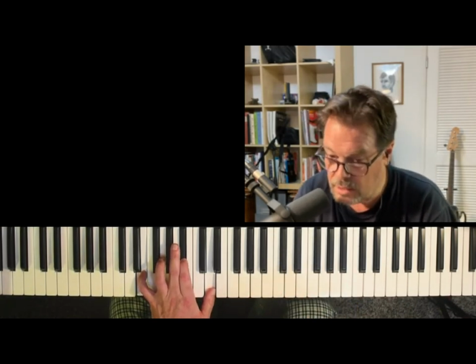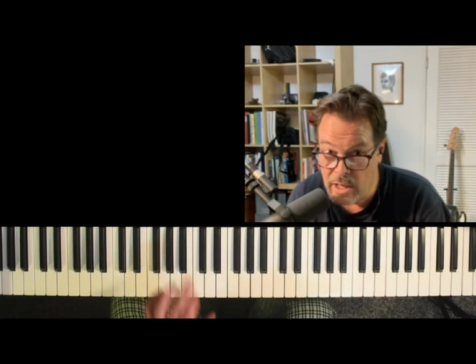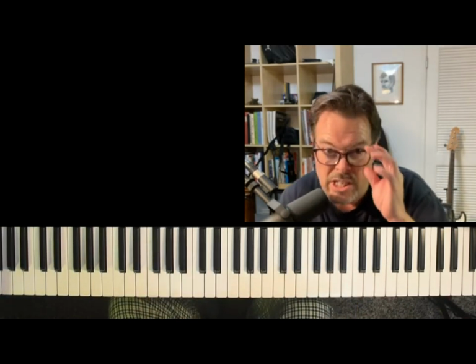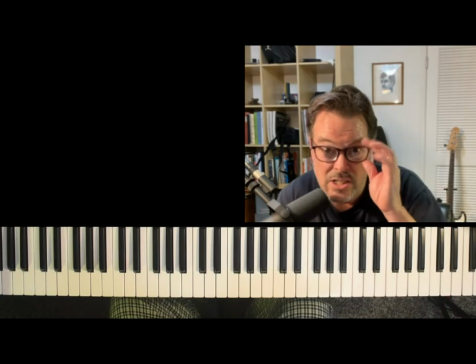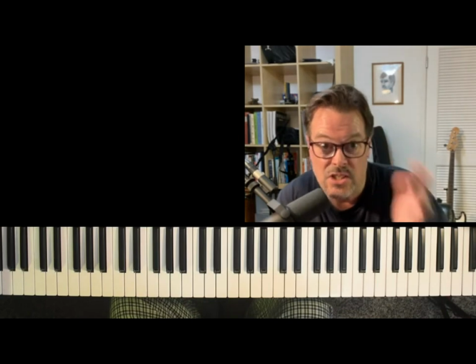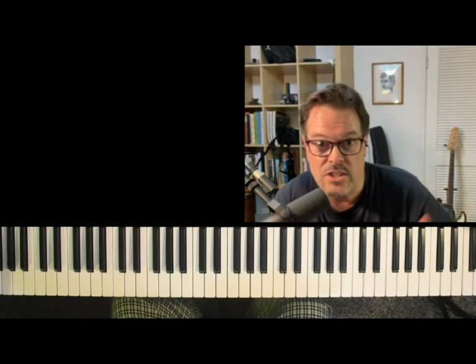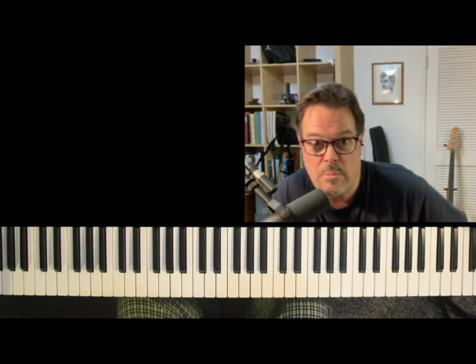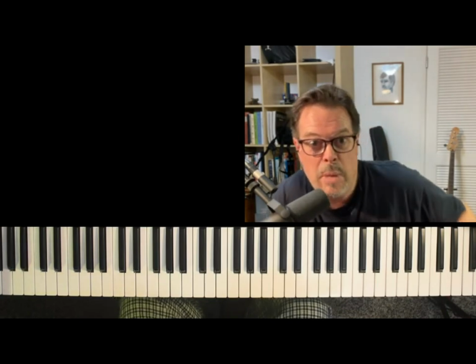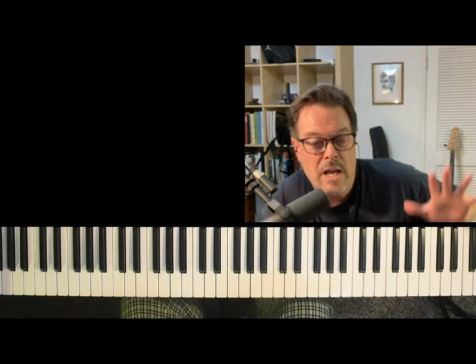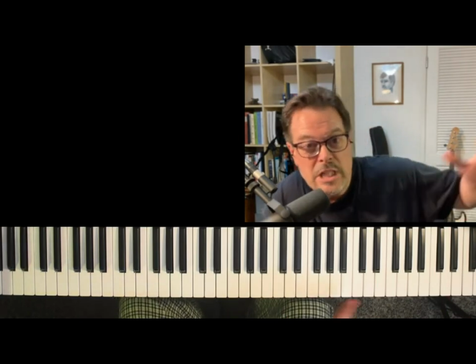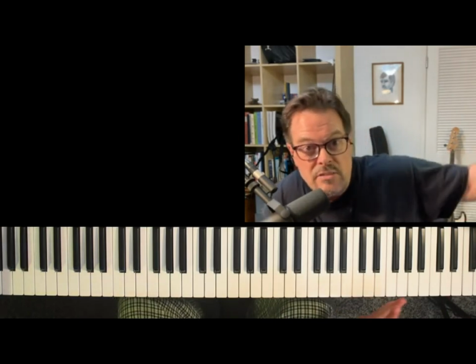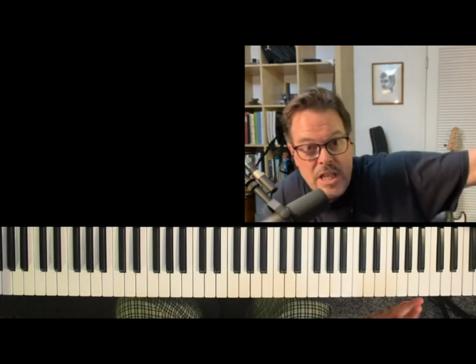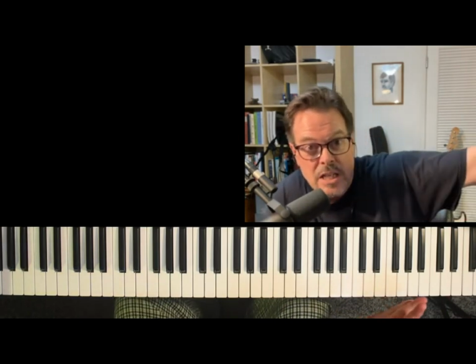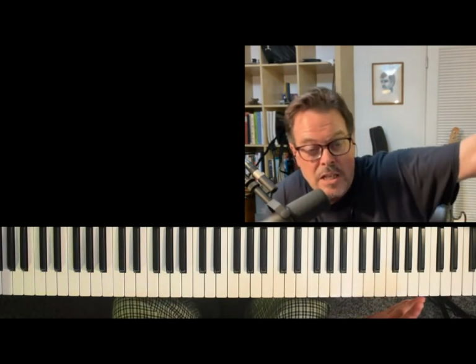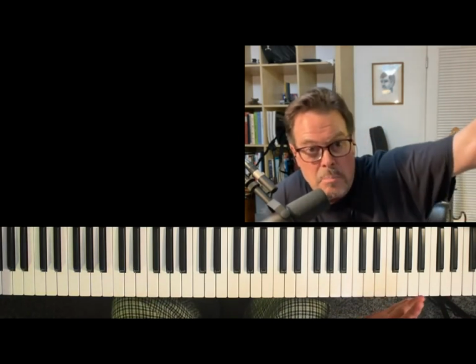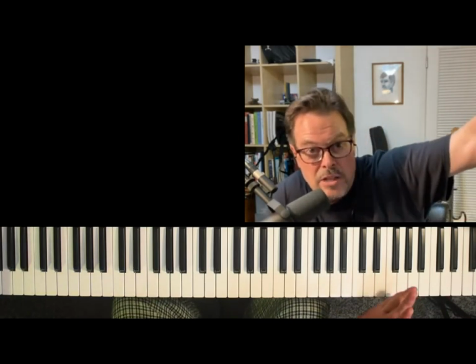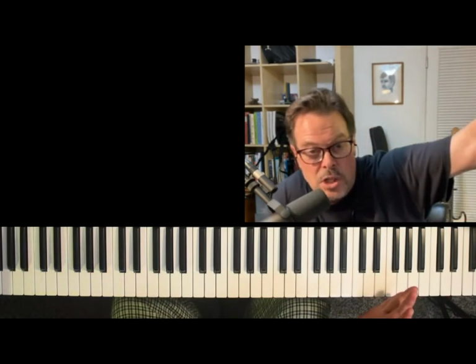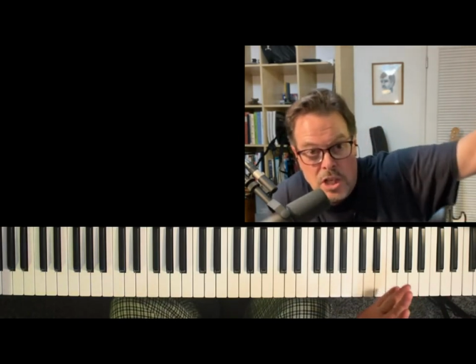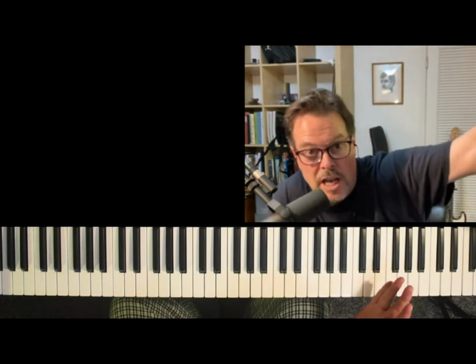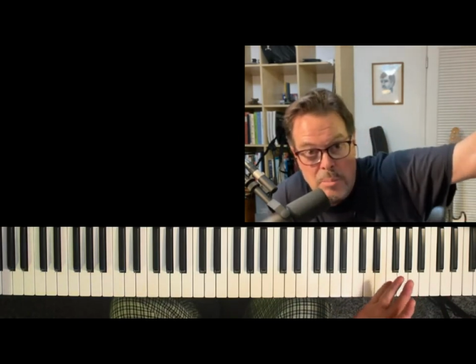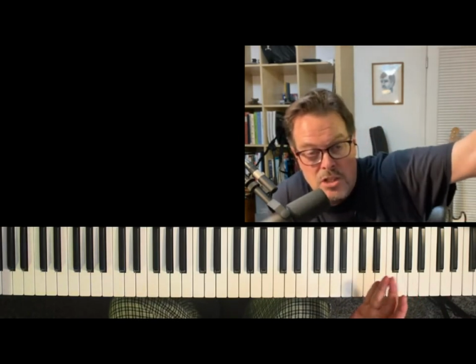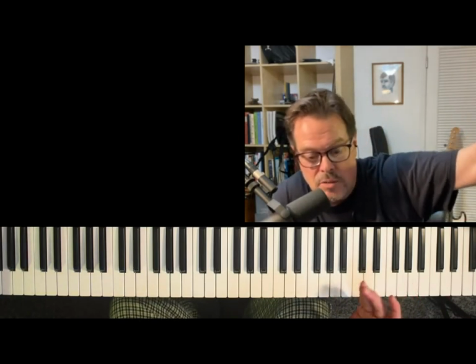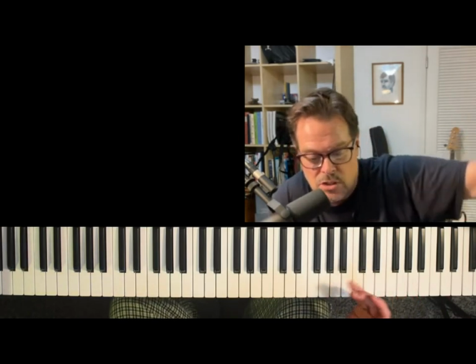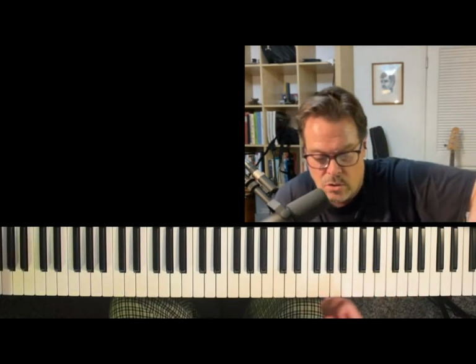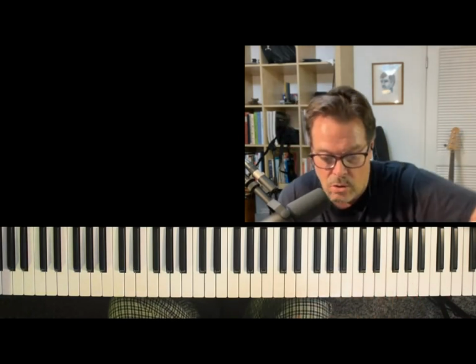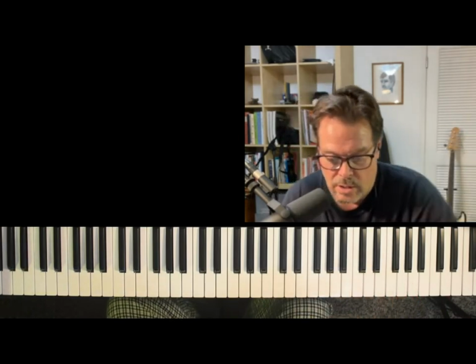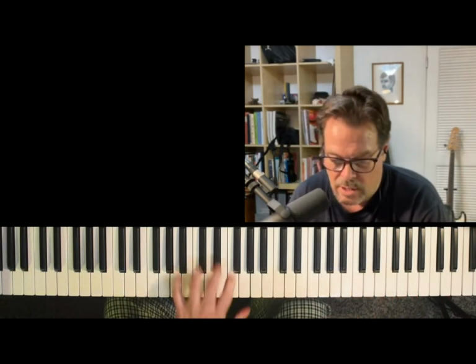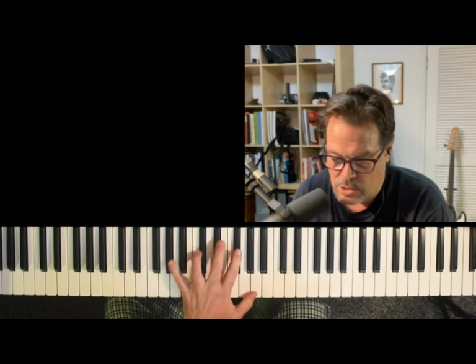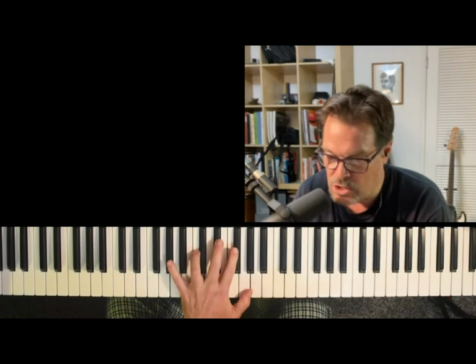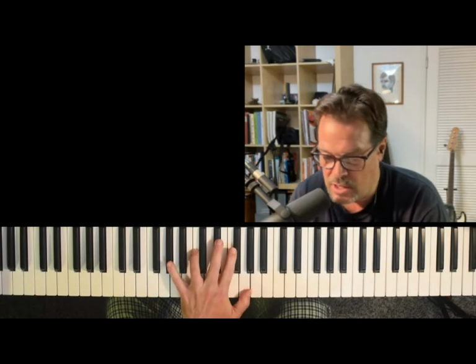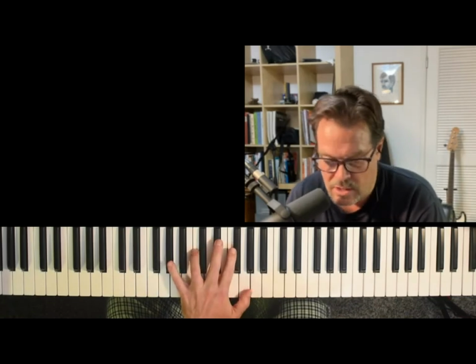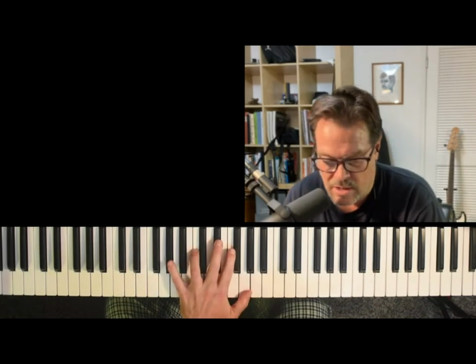Lyle Mays does this all the time — my beloved man crush, Lyle Mays. God rest his soul. But do this stuff.